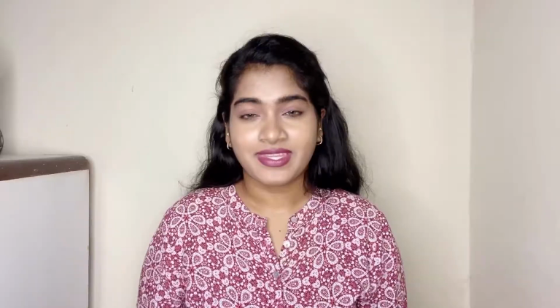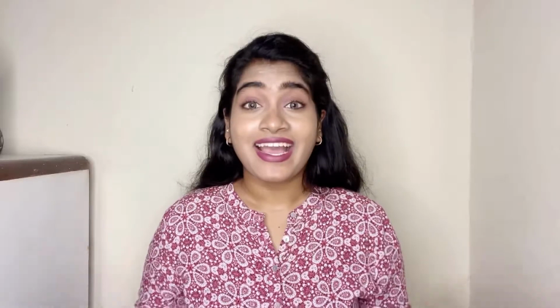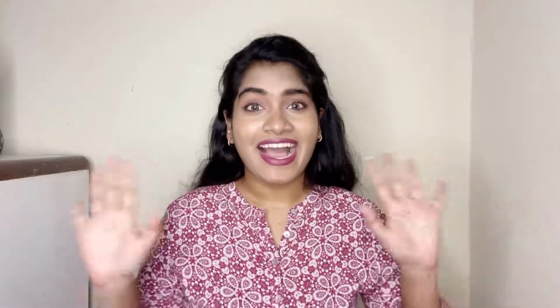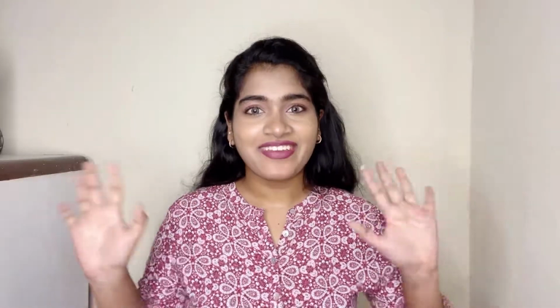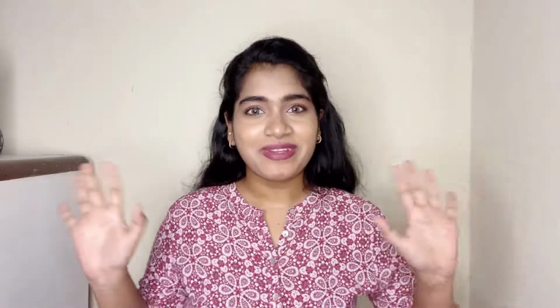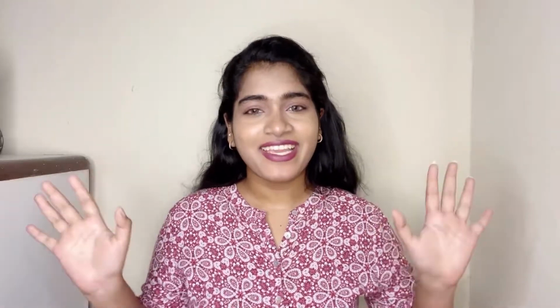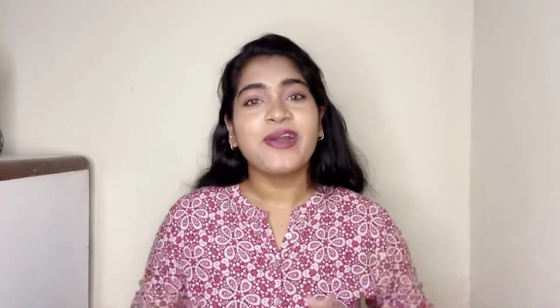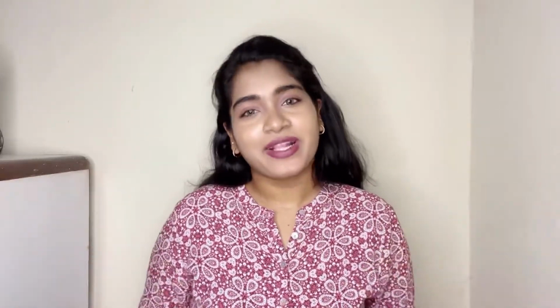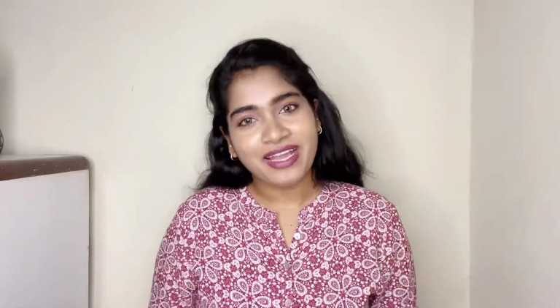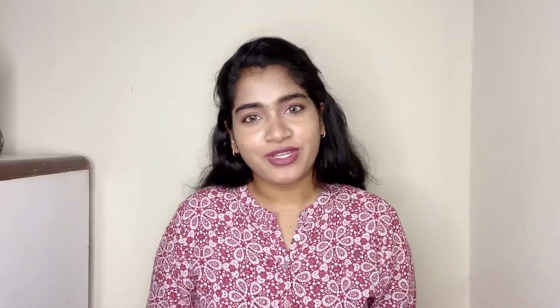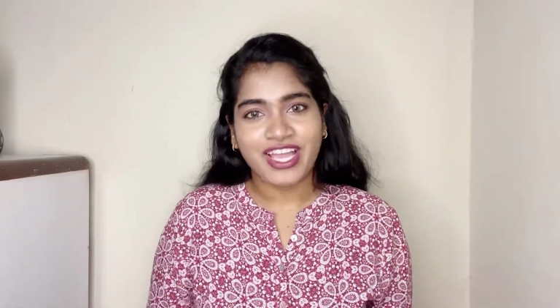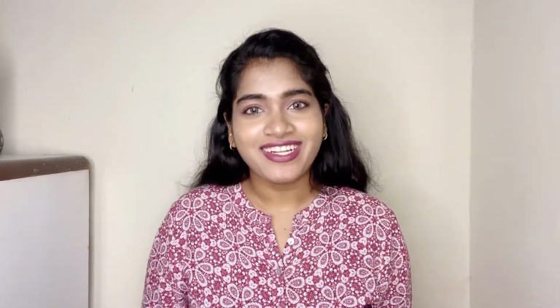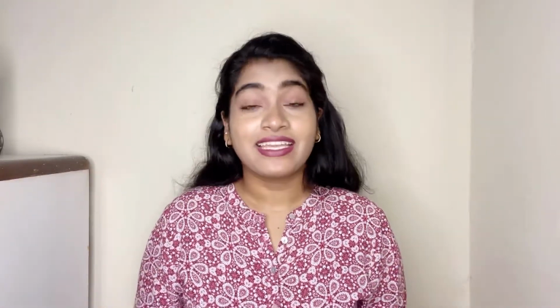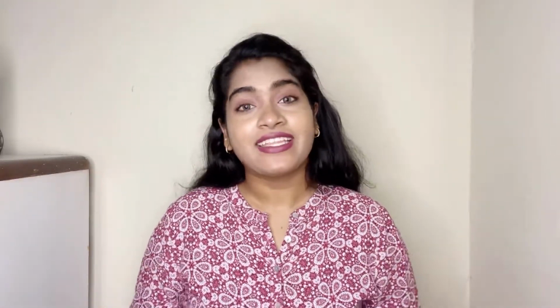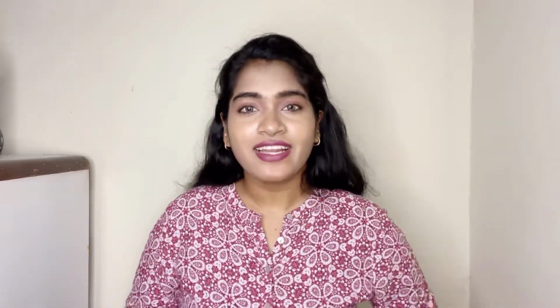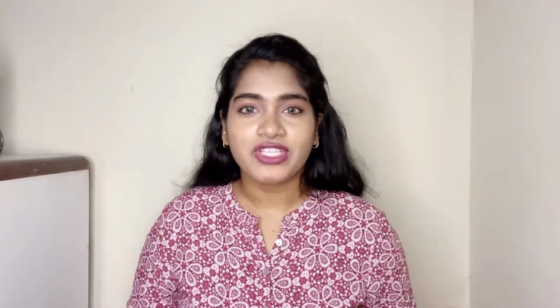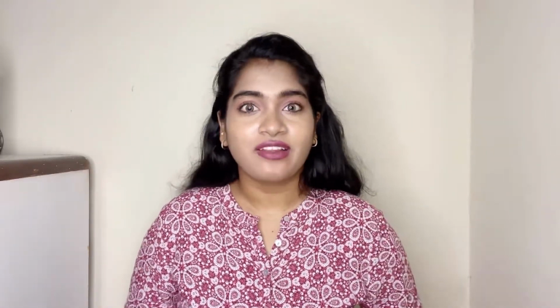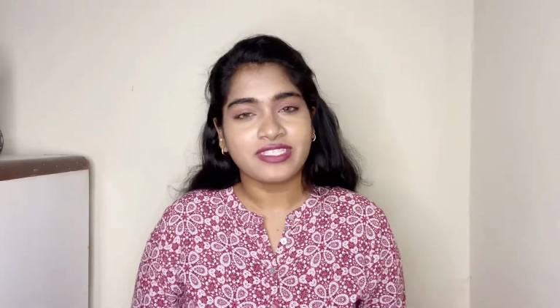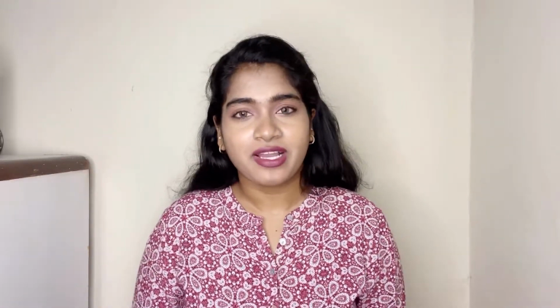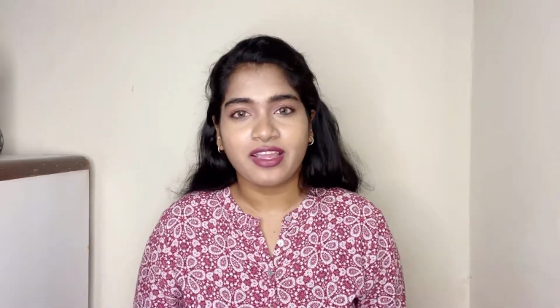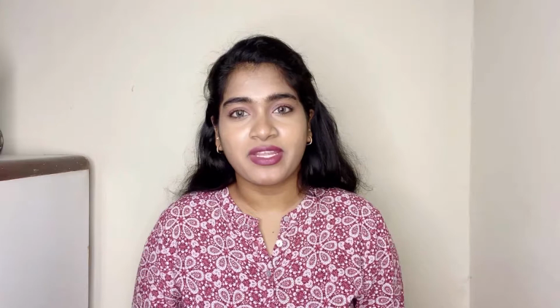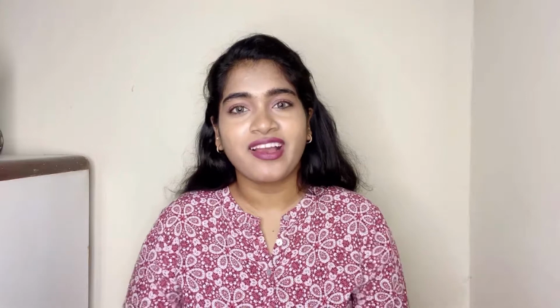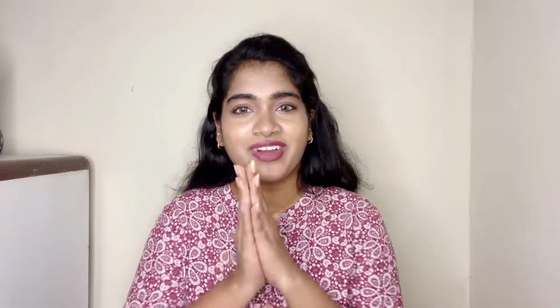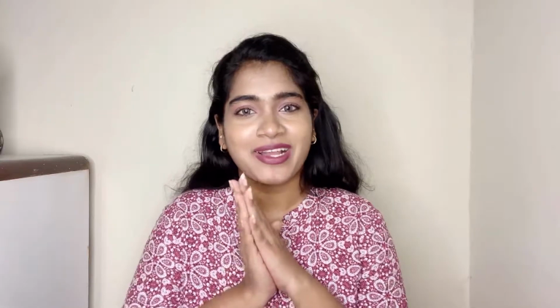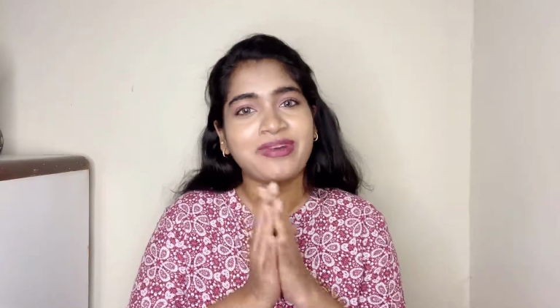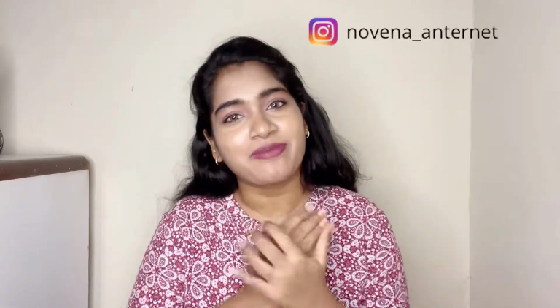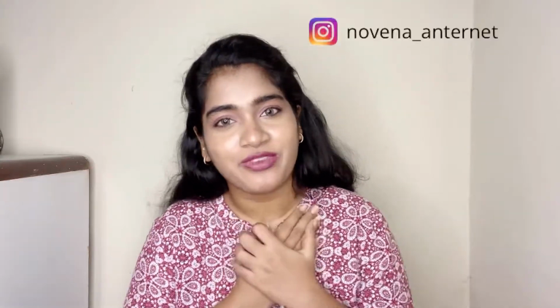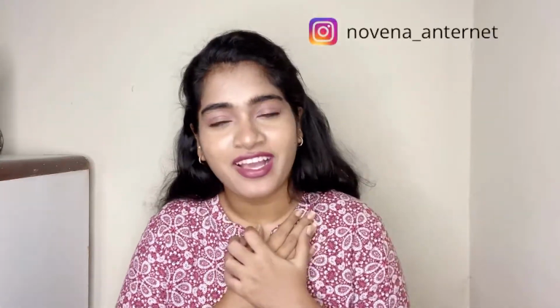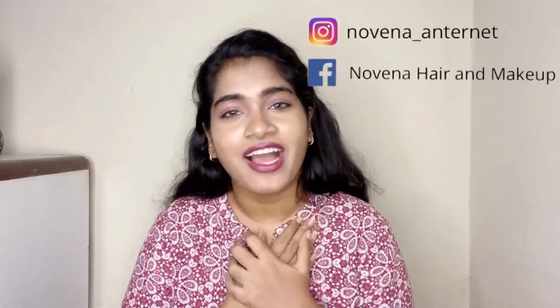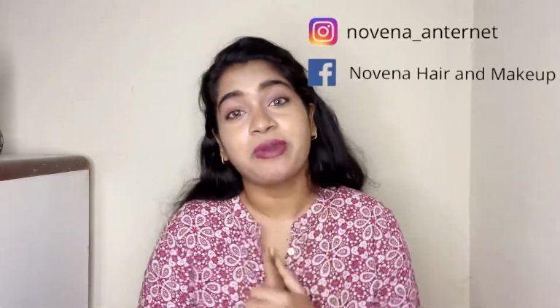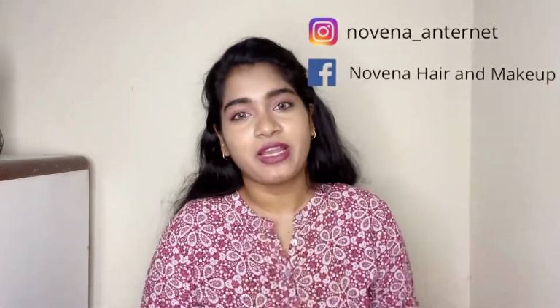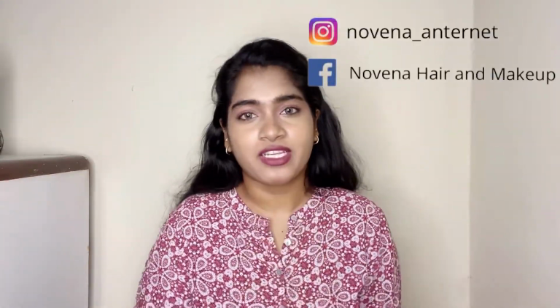Hi everybody, welcome back to our channel. If you are here for the first time, I am Novena, I am a makeup artist.